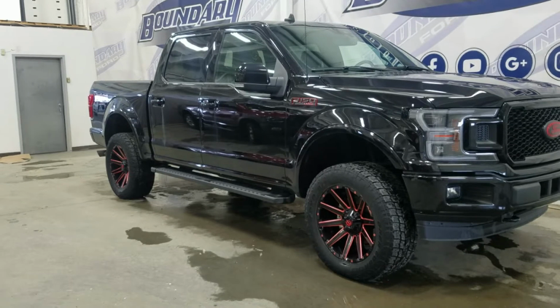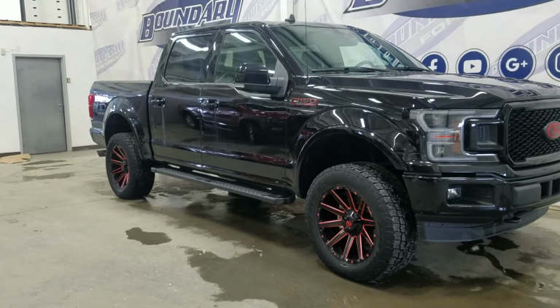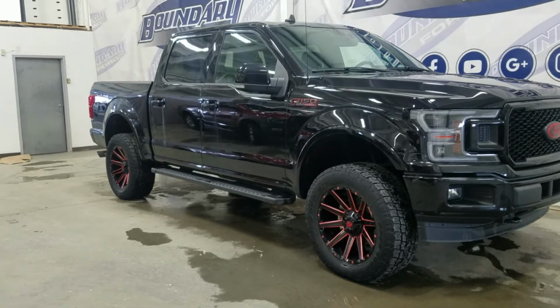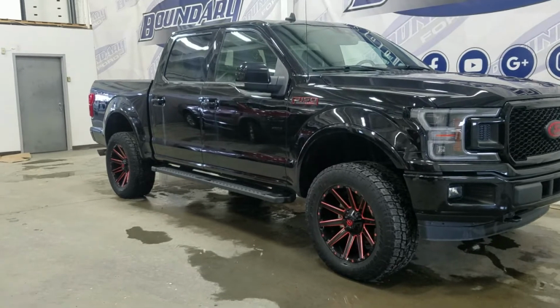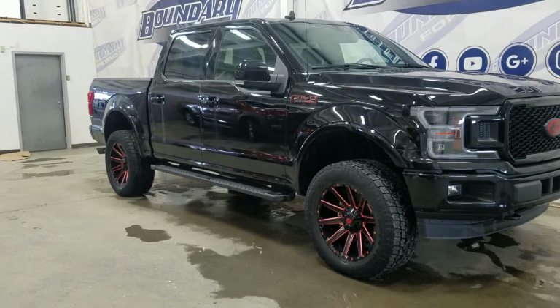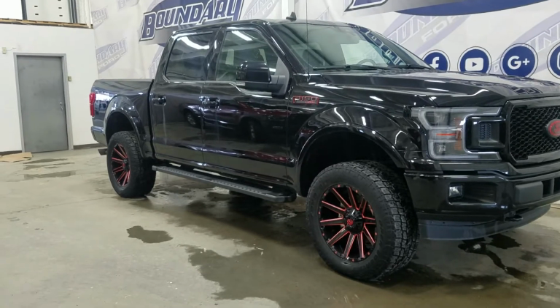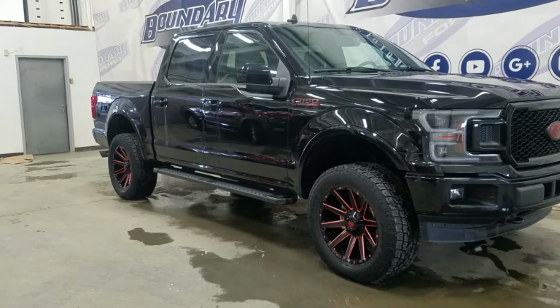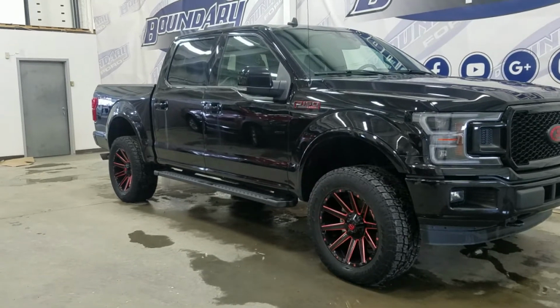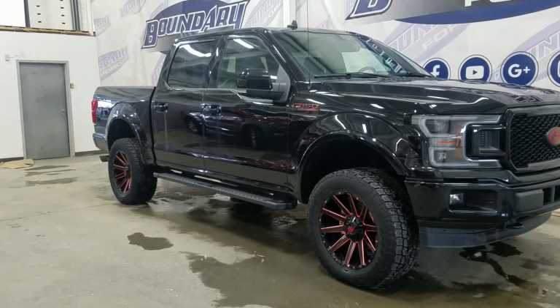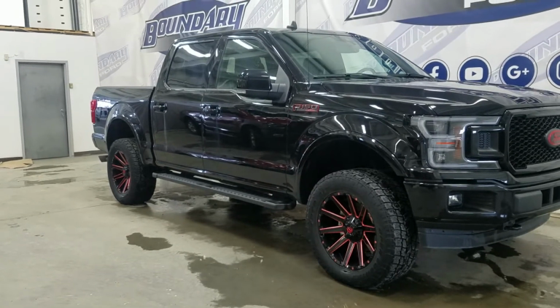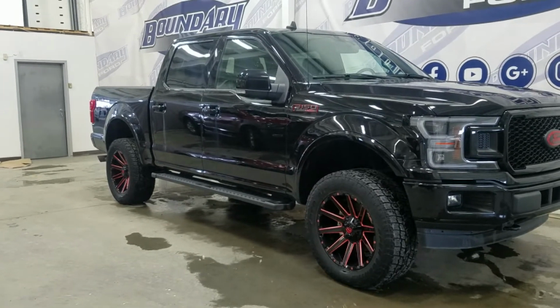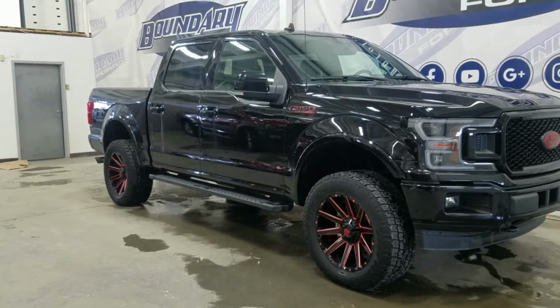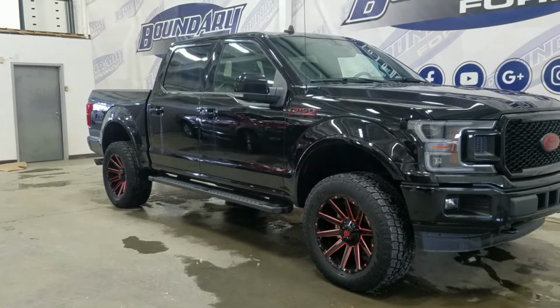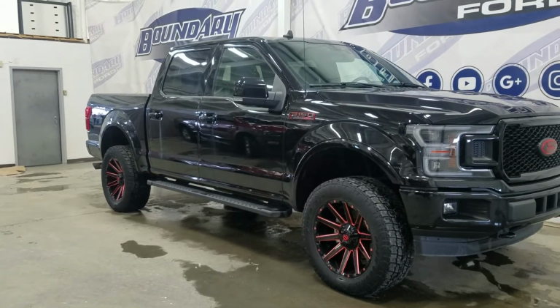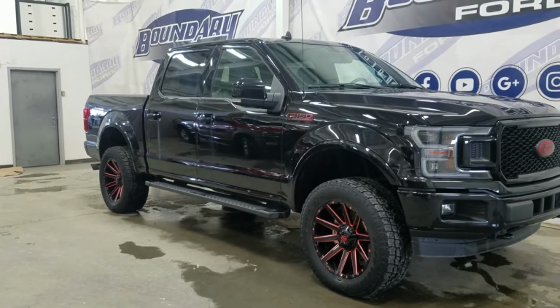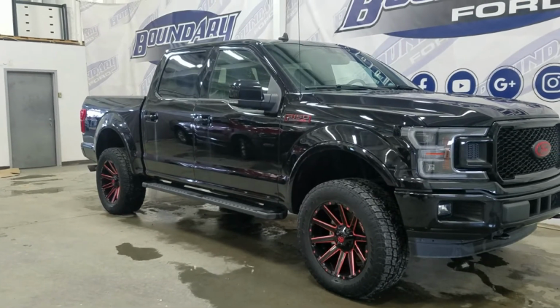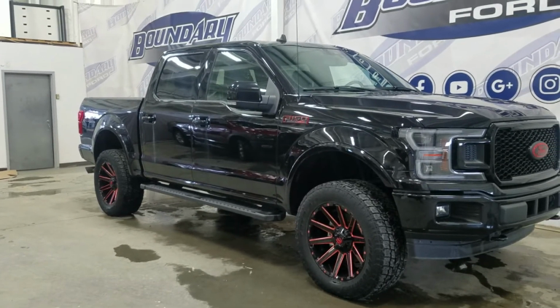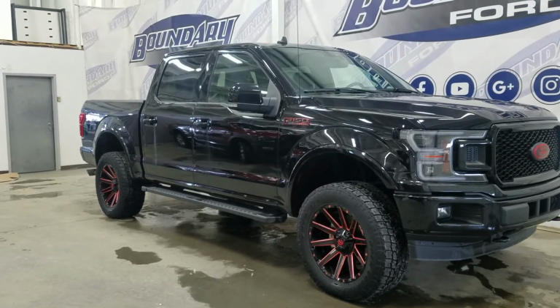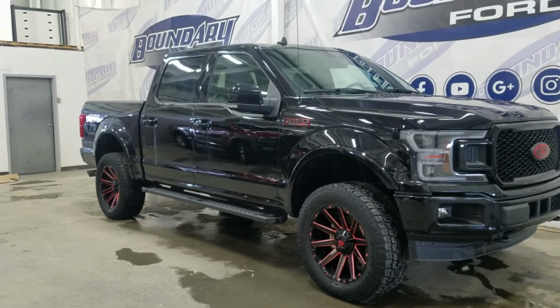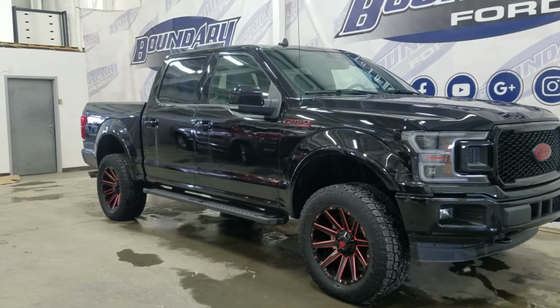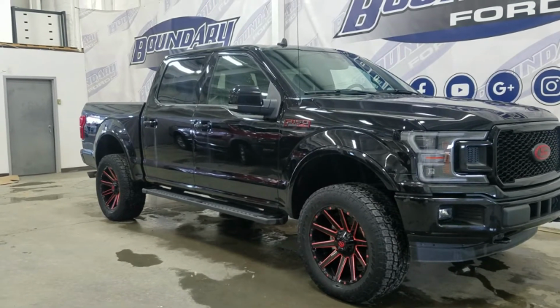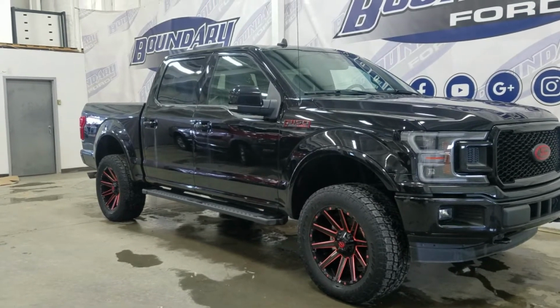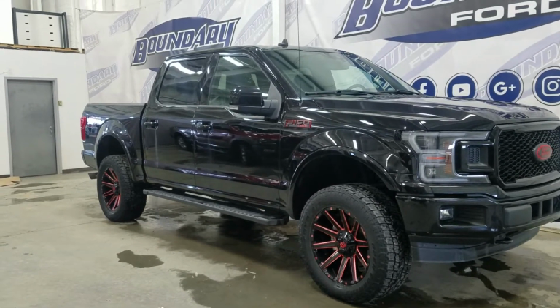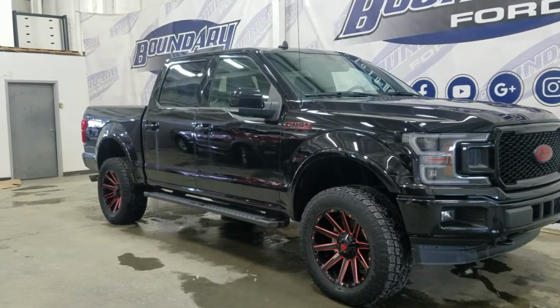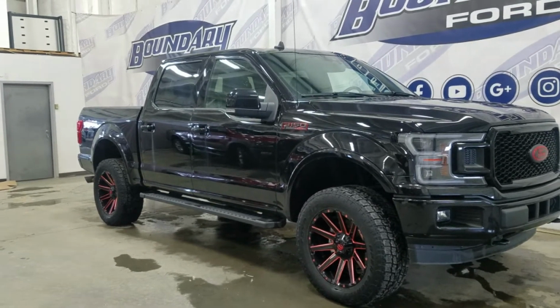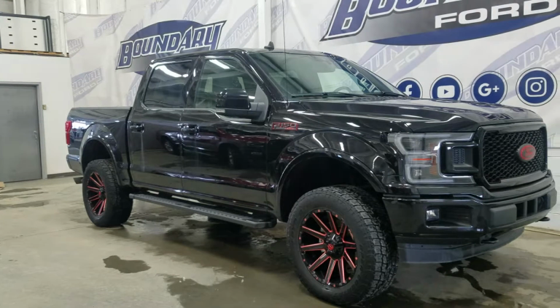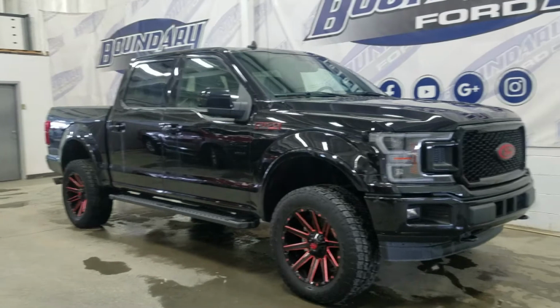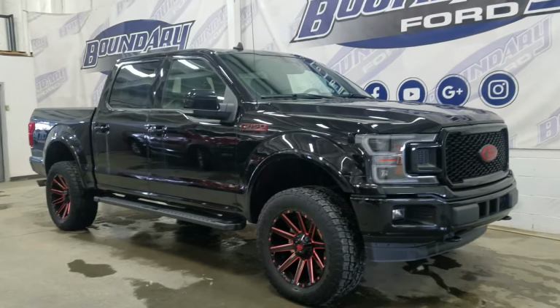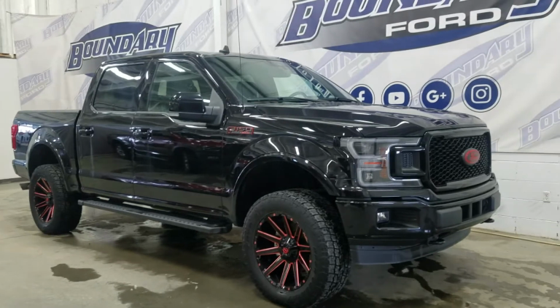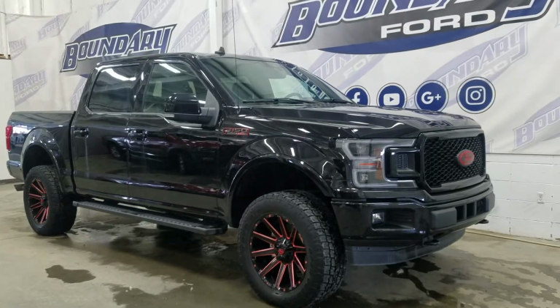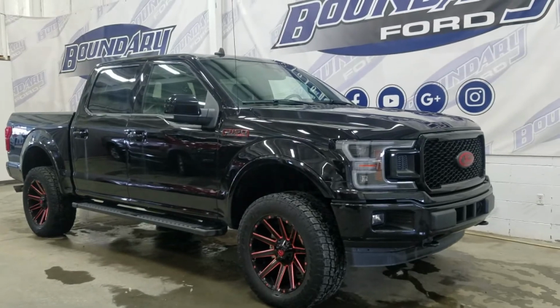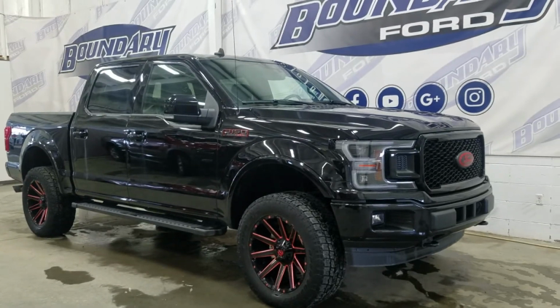The exterior color is black, and under the hood we have a 3.5 litre V6 EcoBoost engine paired to a 10-speed automatic transmission.